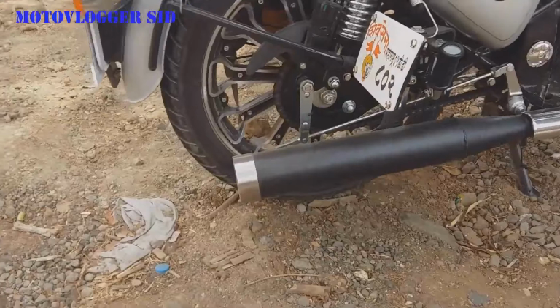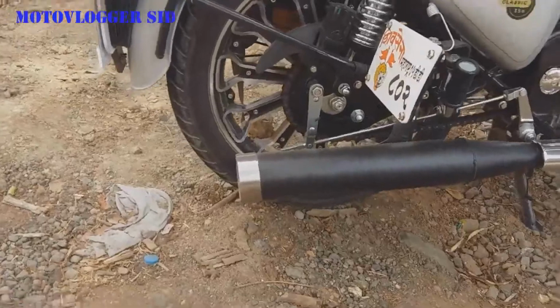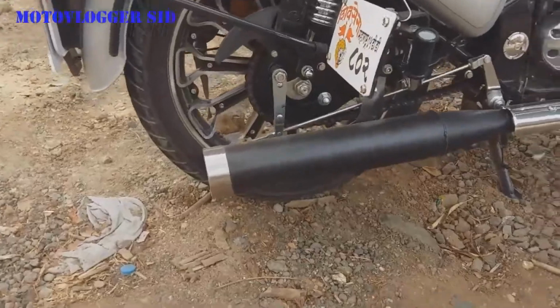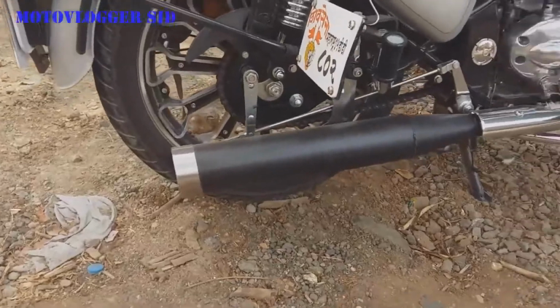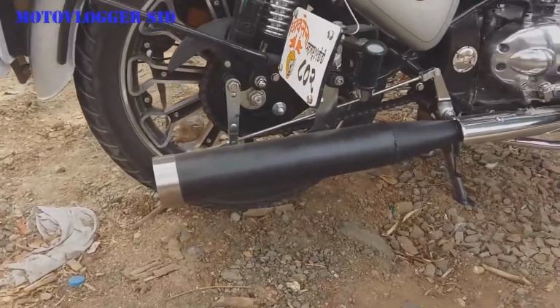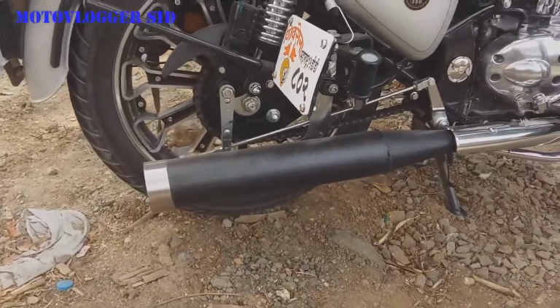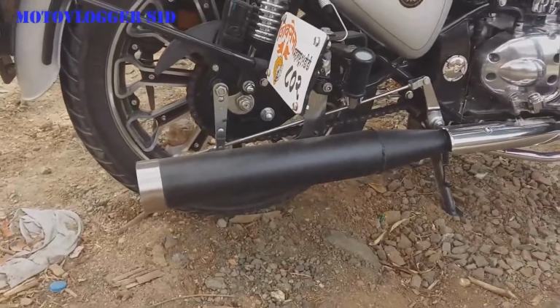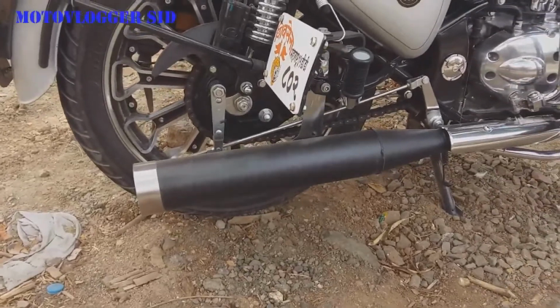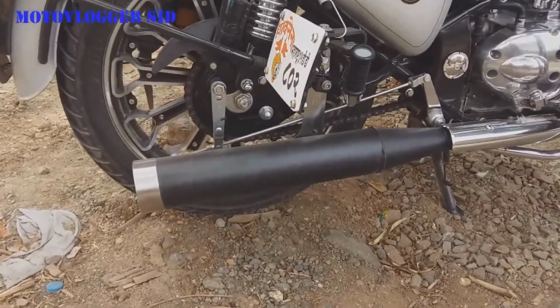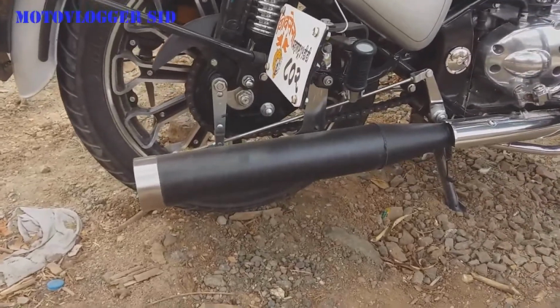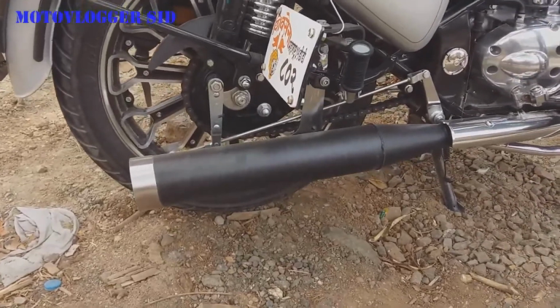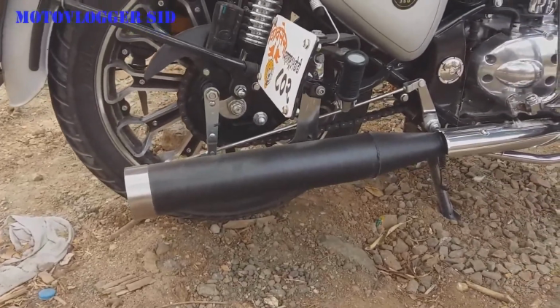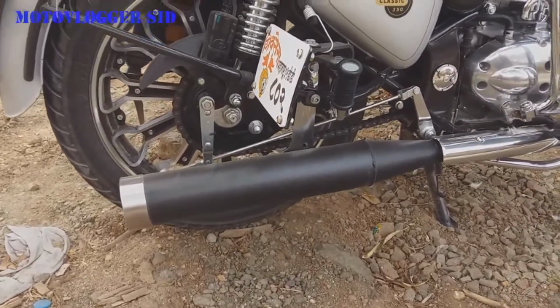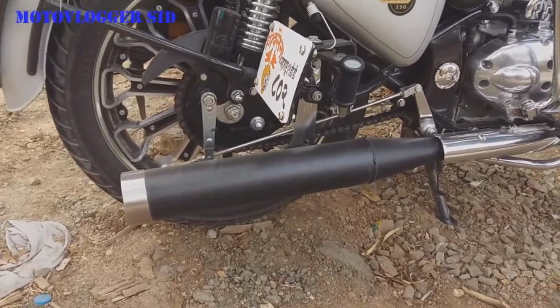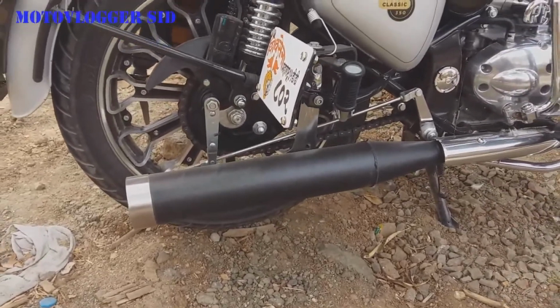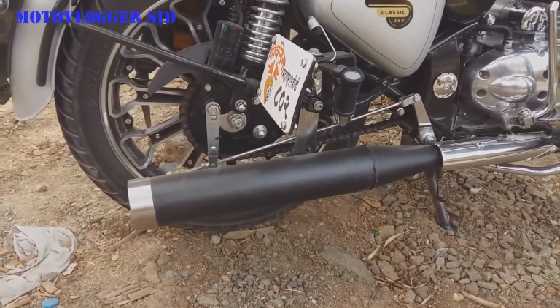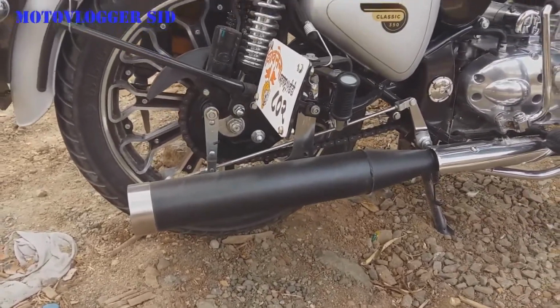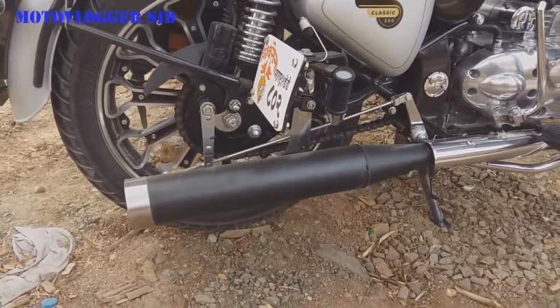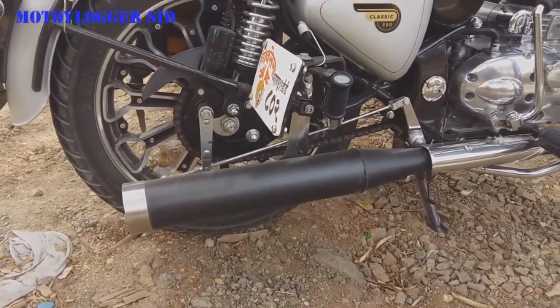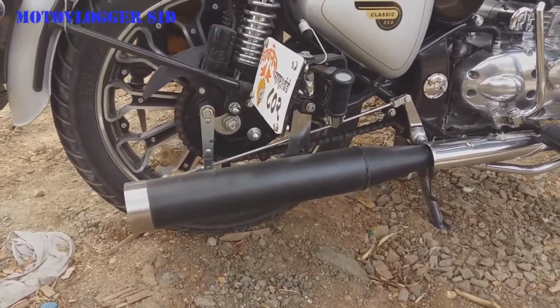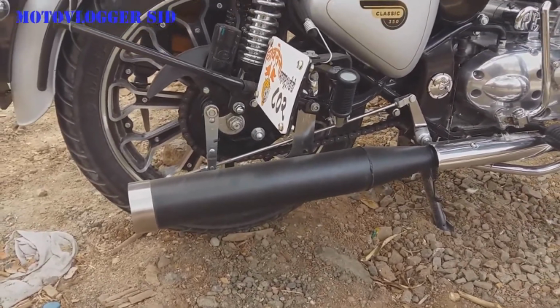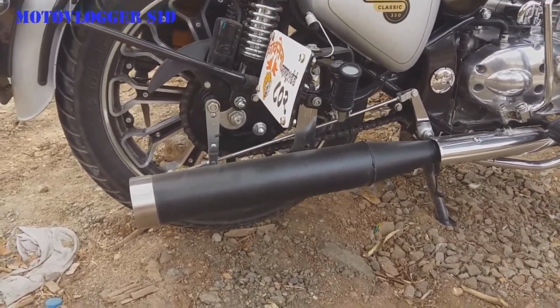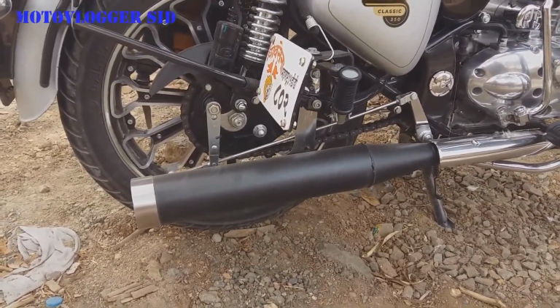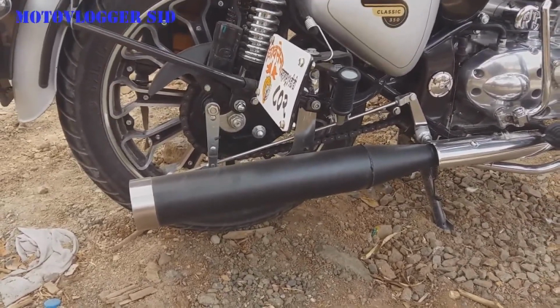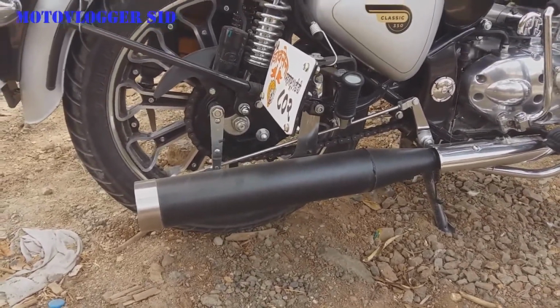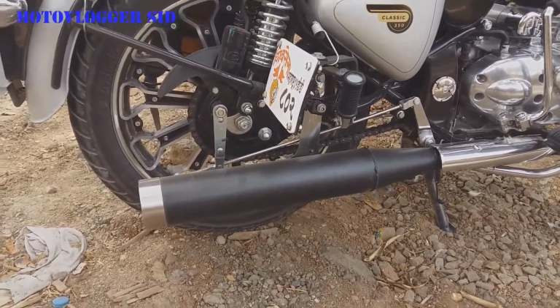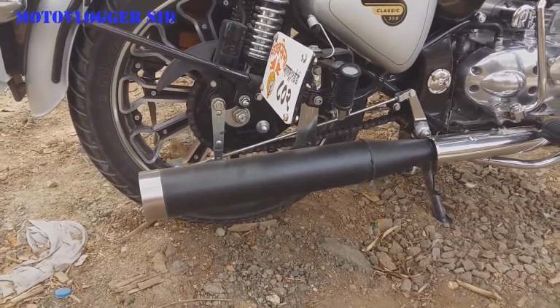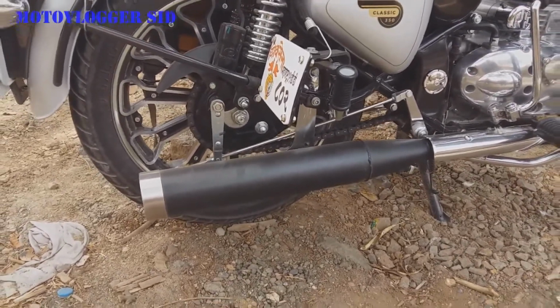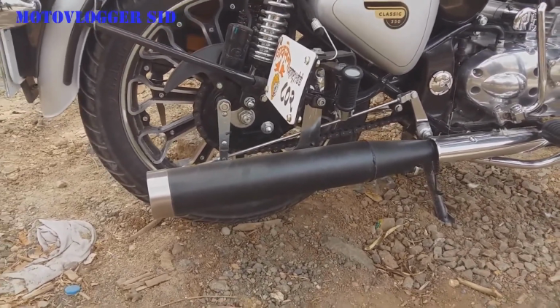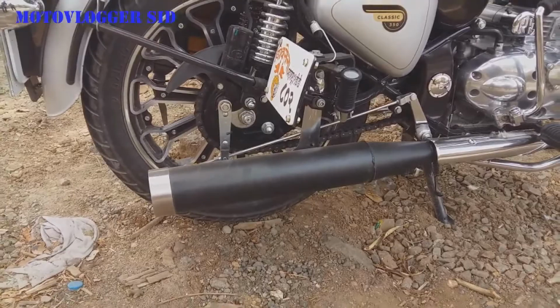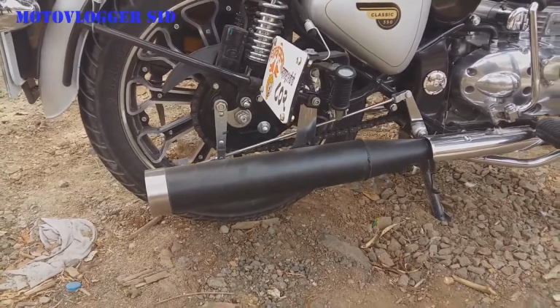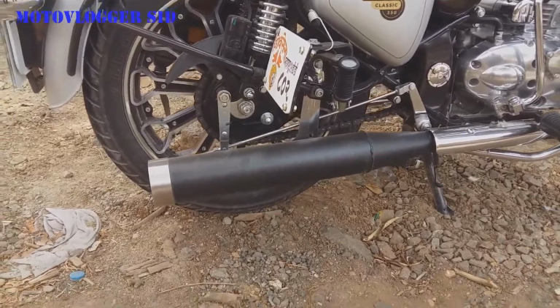The exhaust you can see here is the bazooka exhaust which is available for 3000 rupees in India.